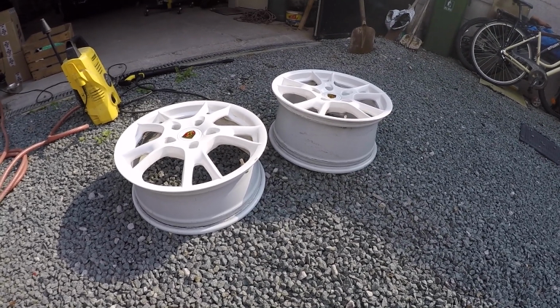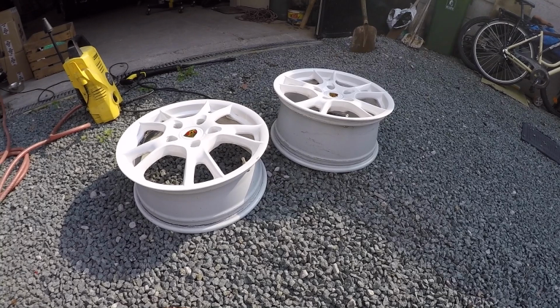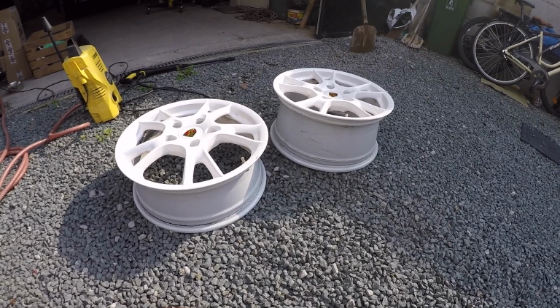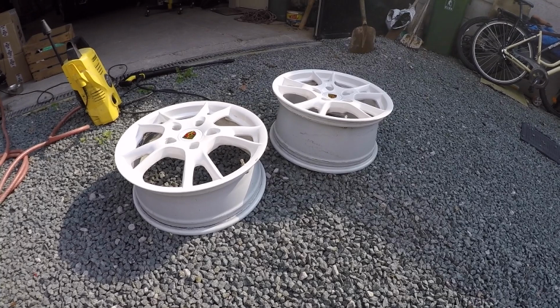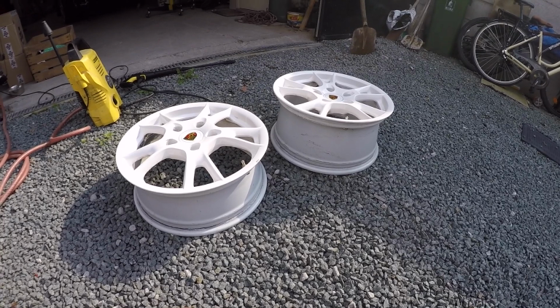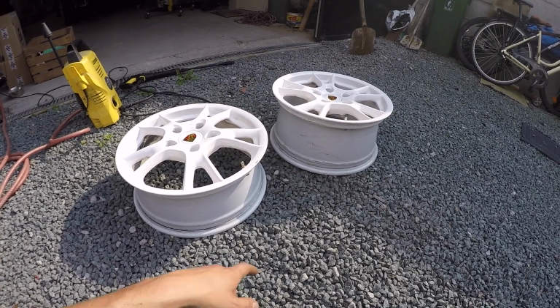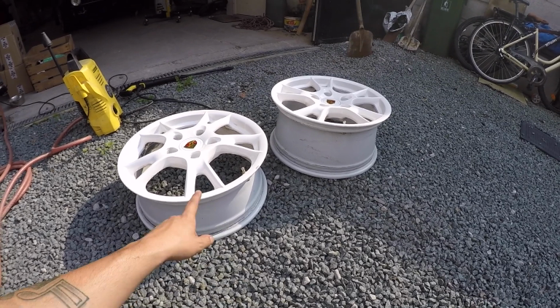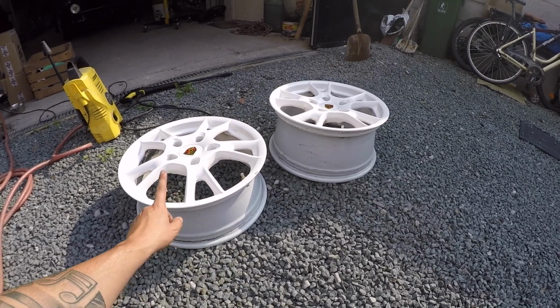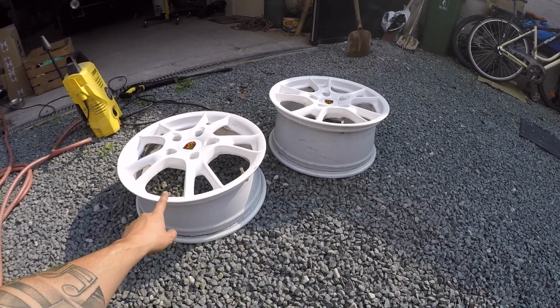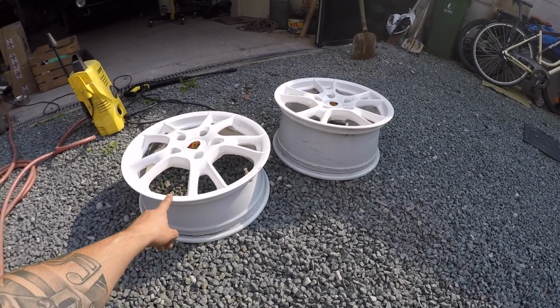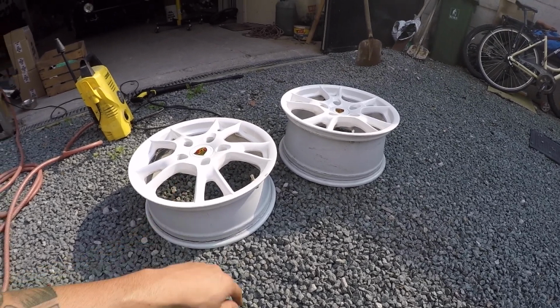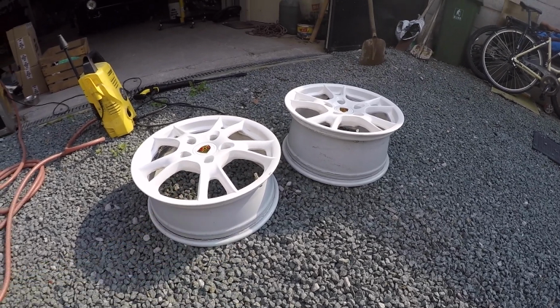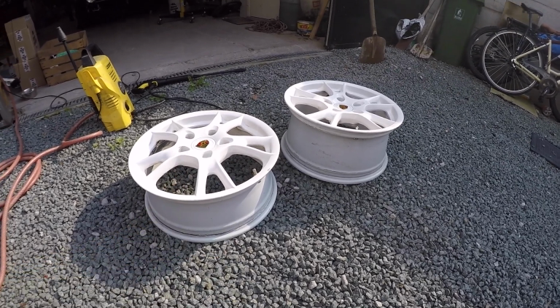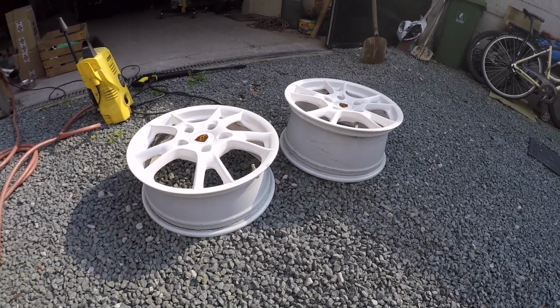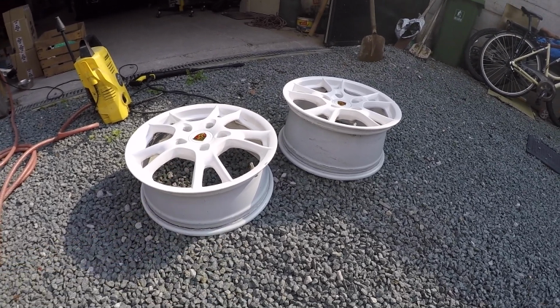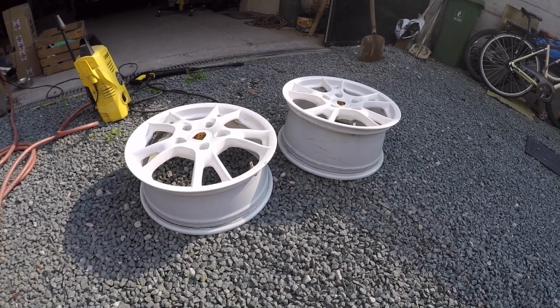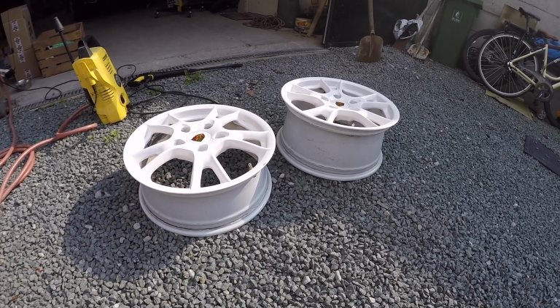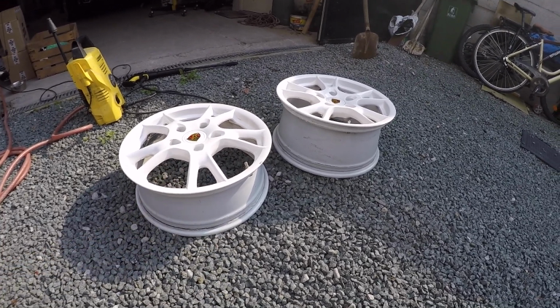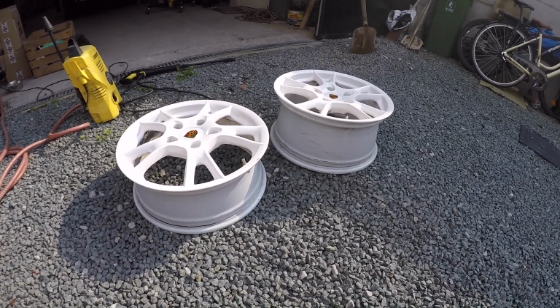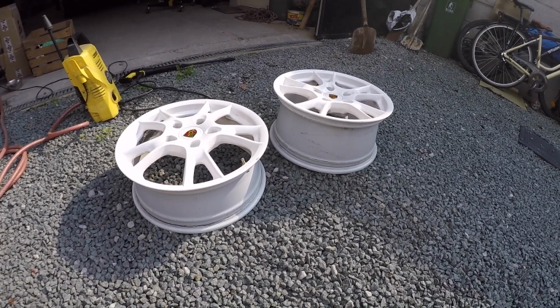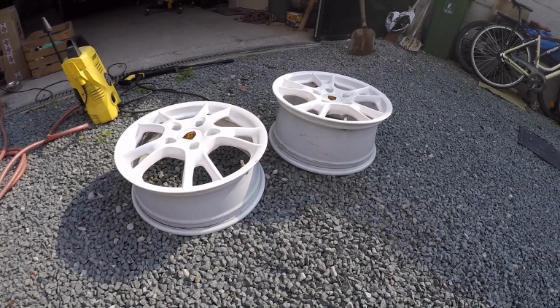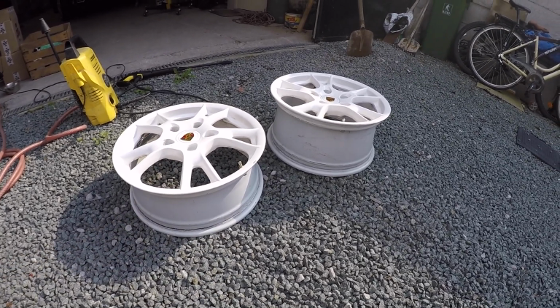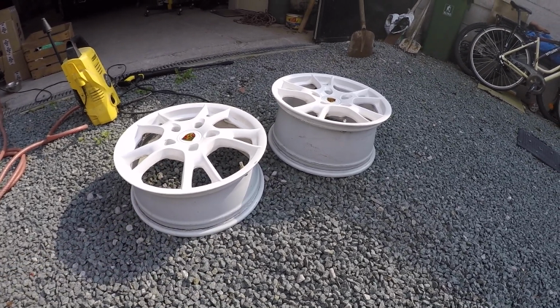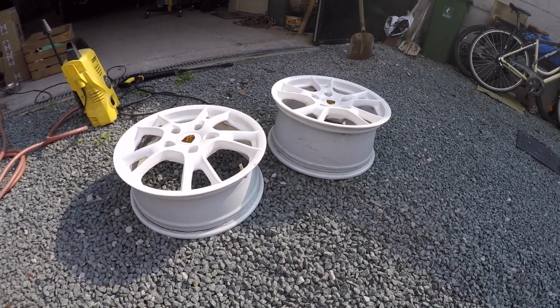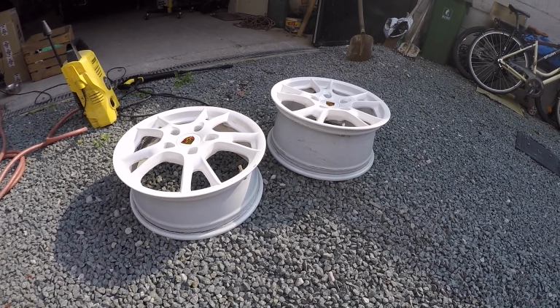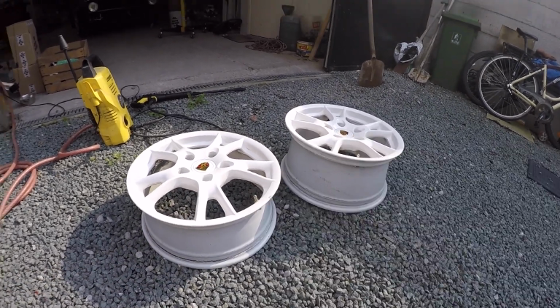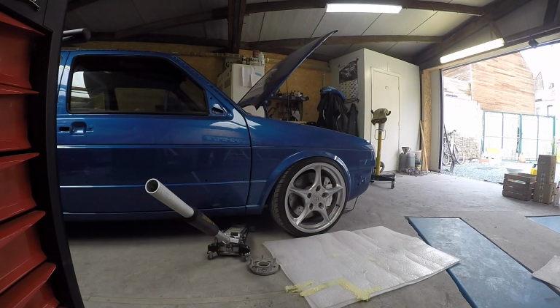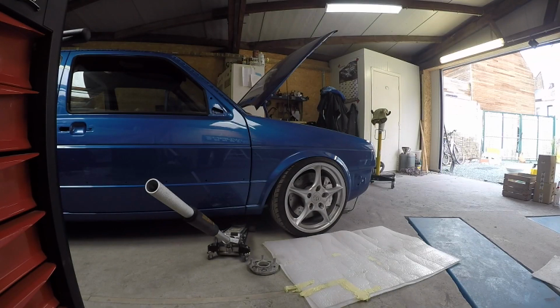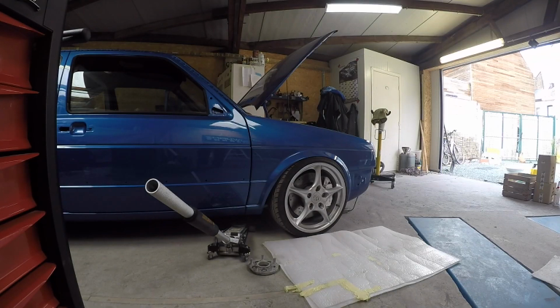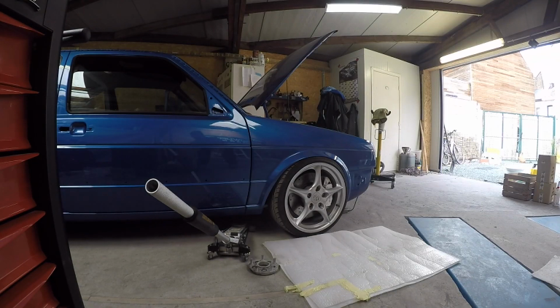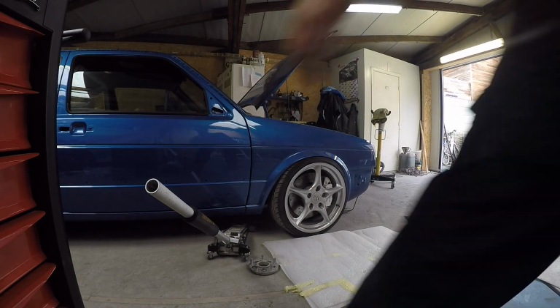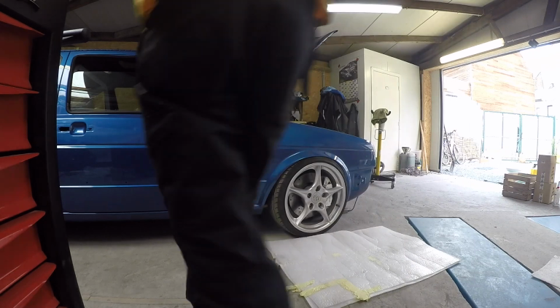So I can take them to the paint shop and give them some nice color.